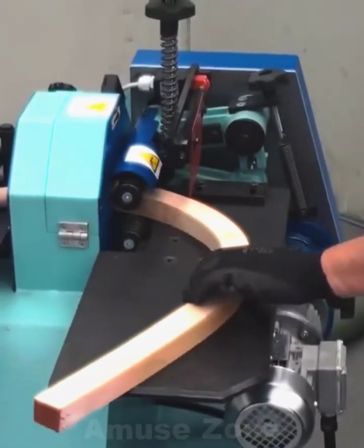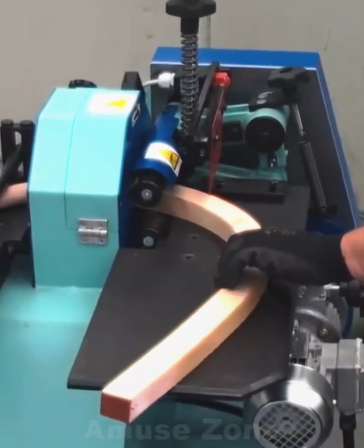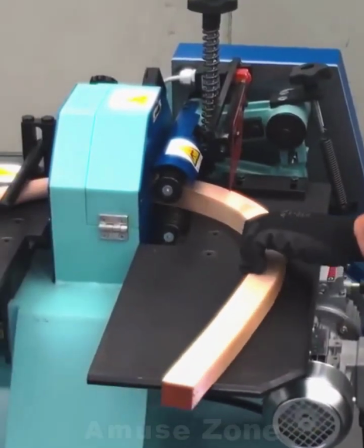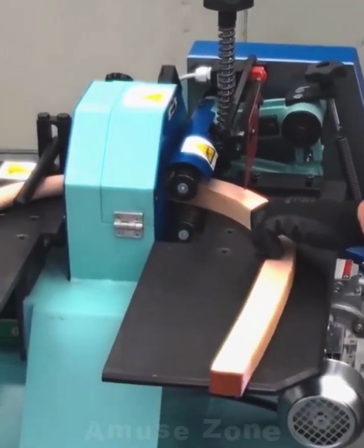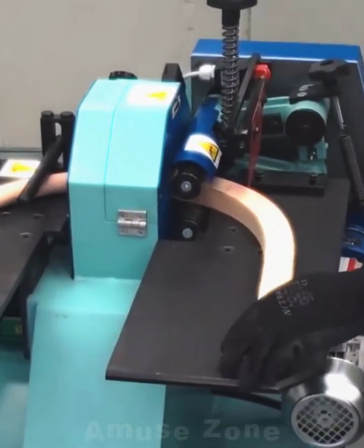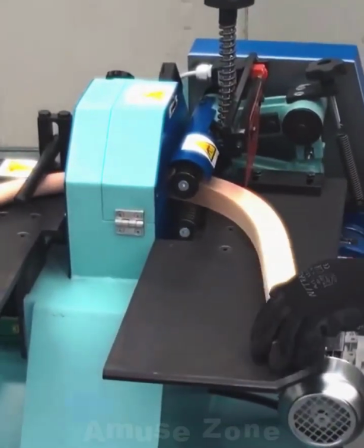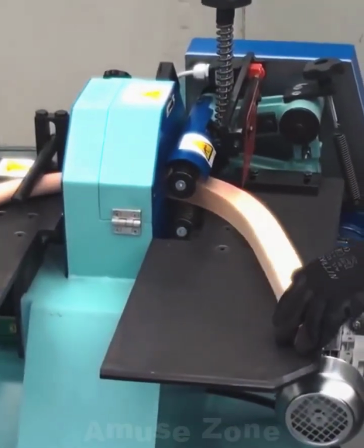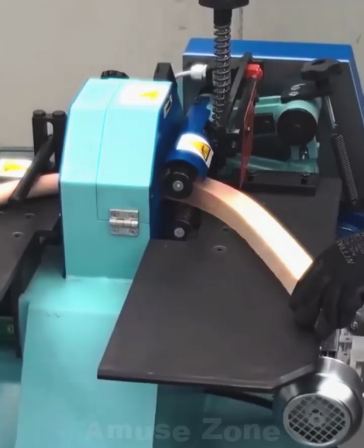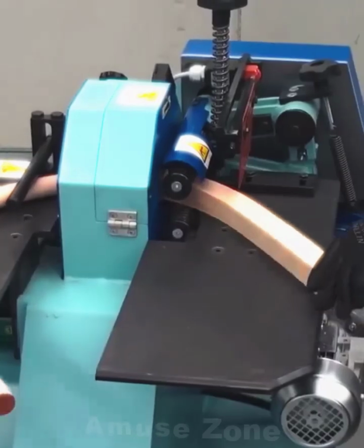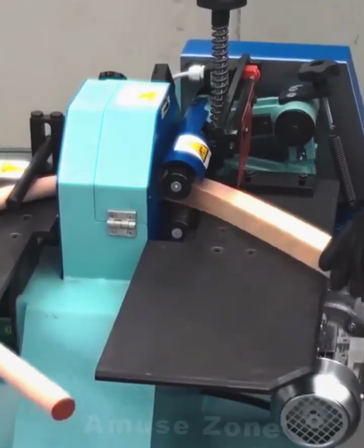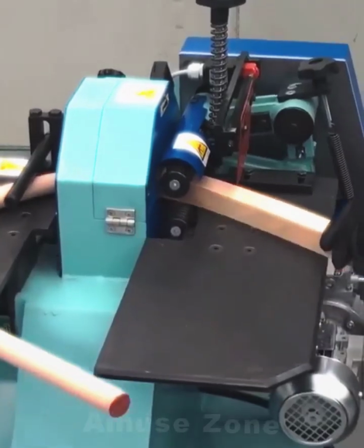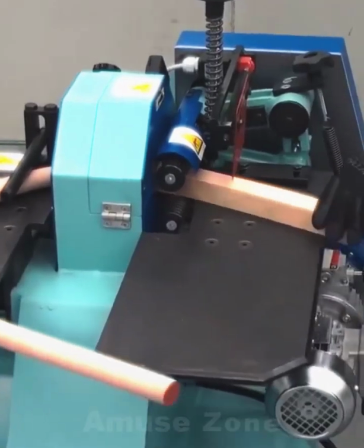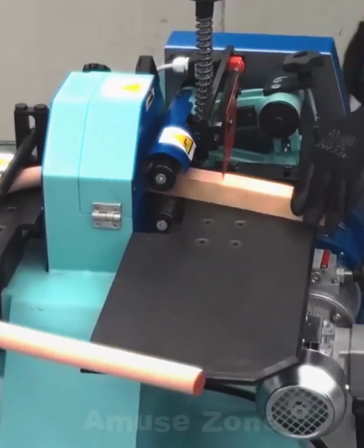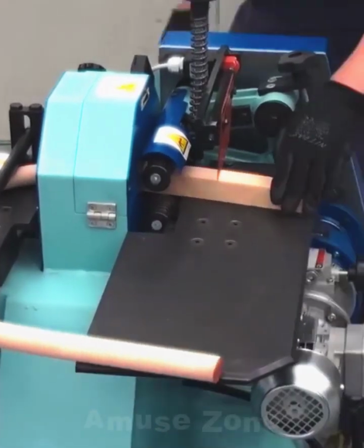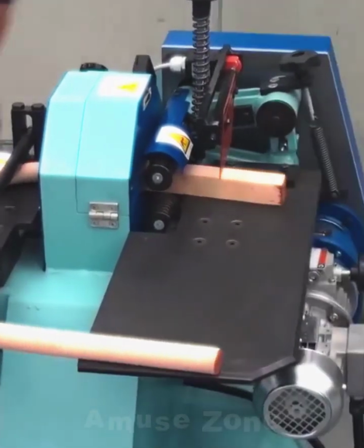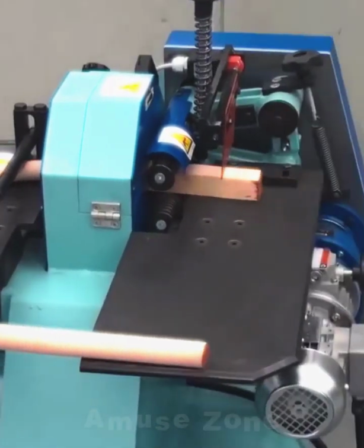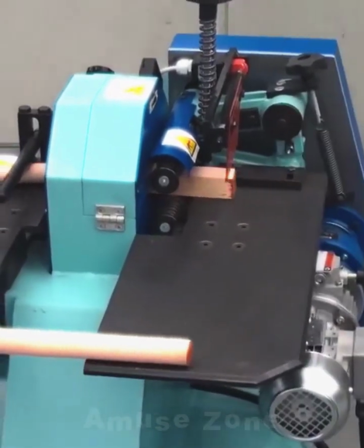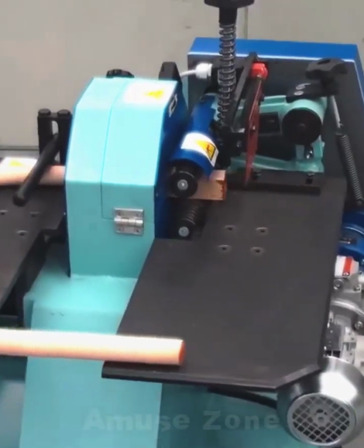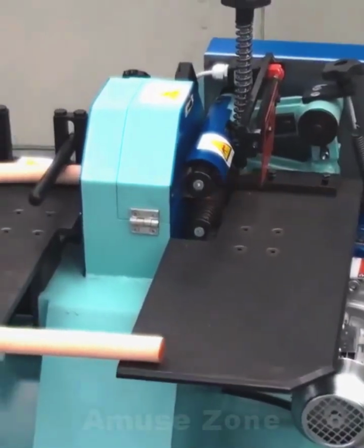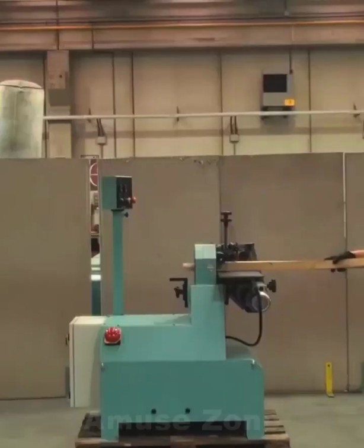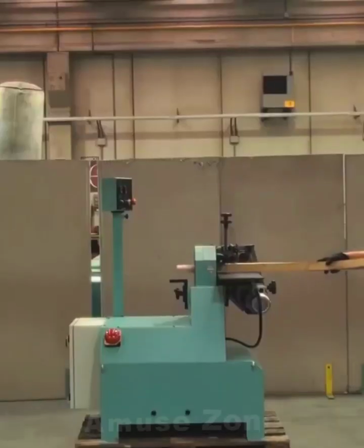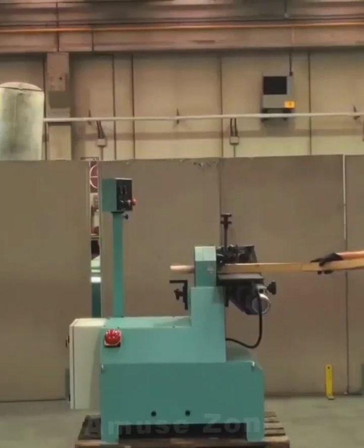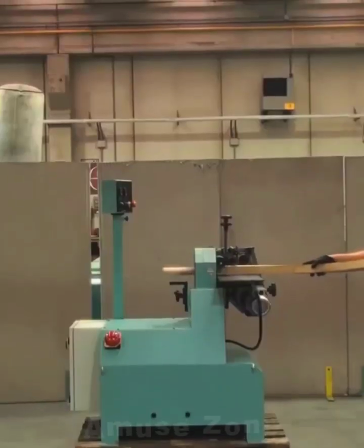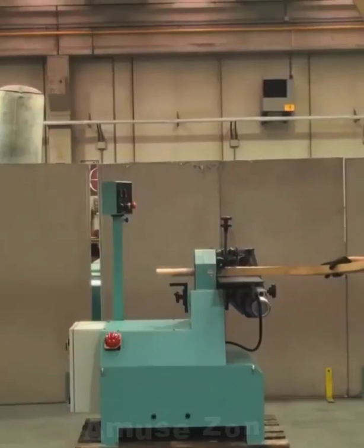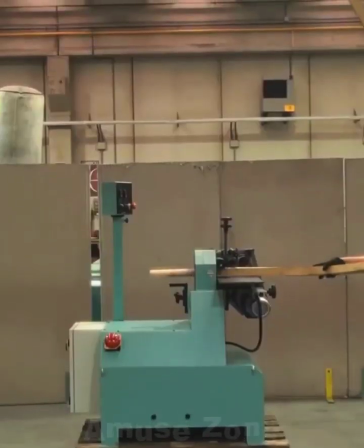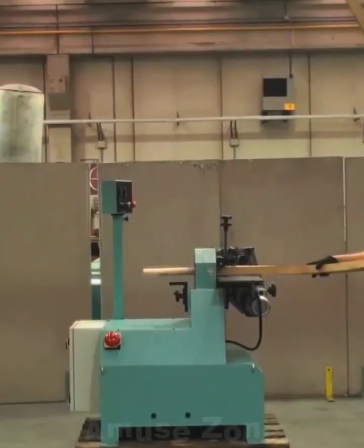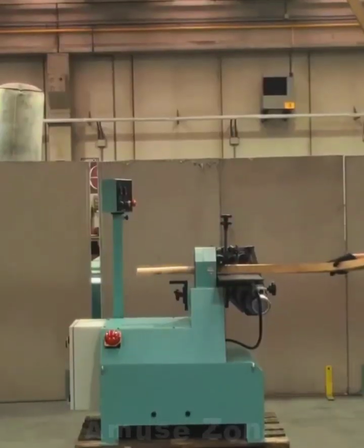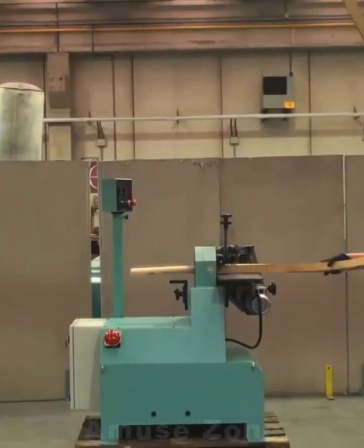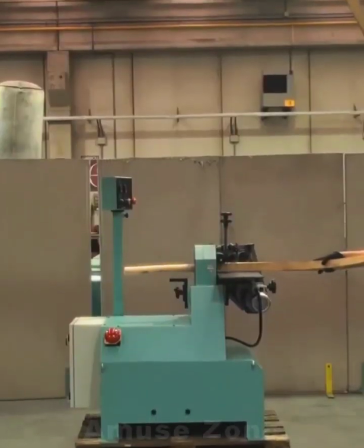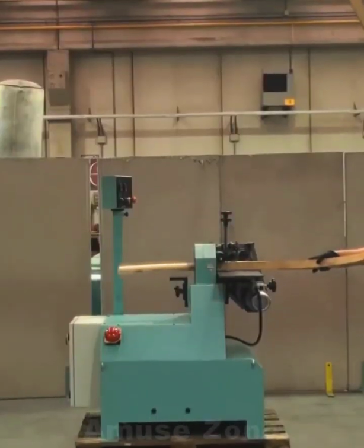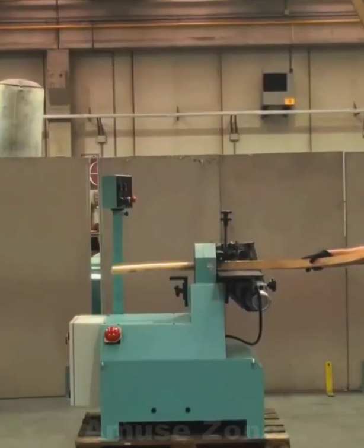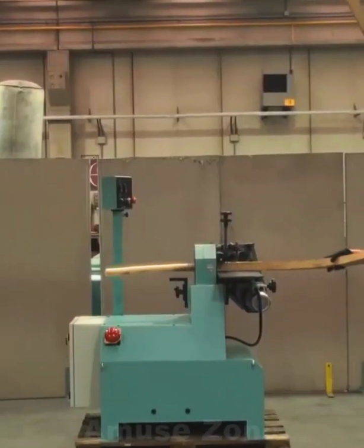This machine turns a square blank into a round one with the possibility of using it at any angle.